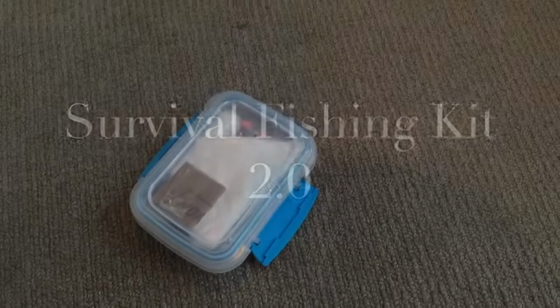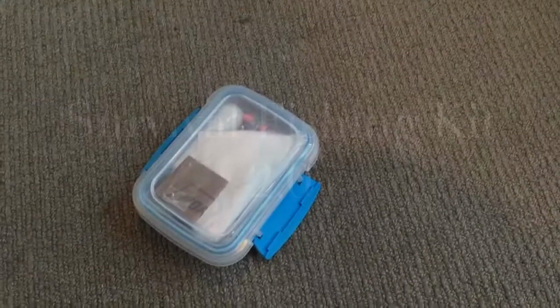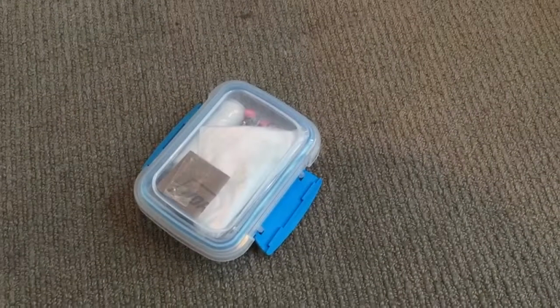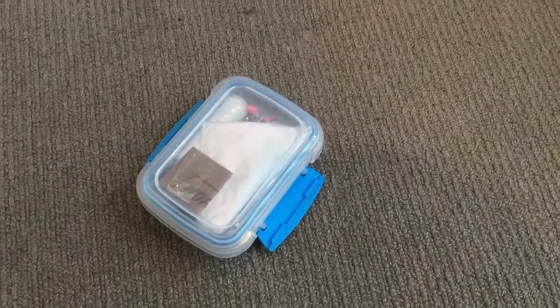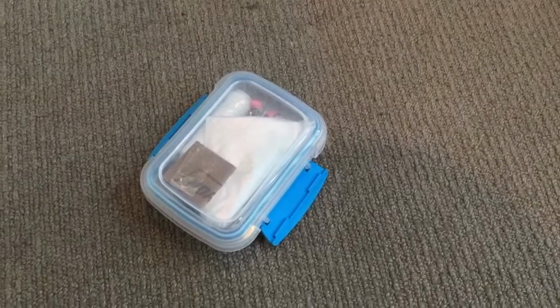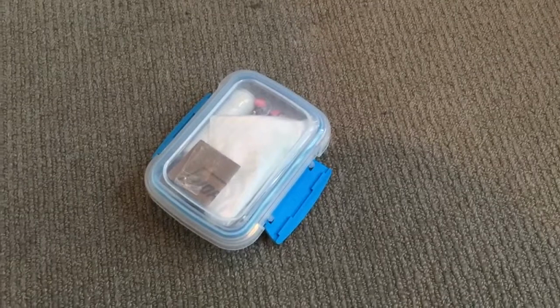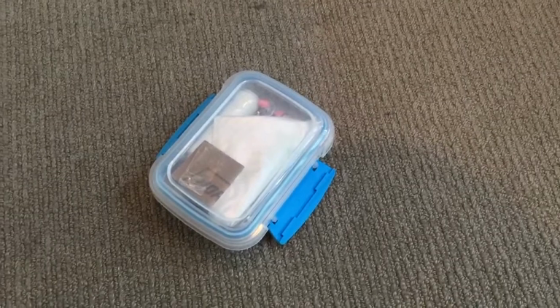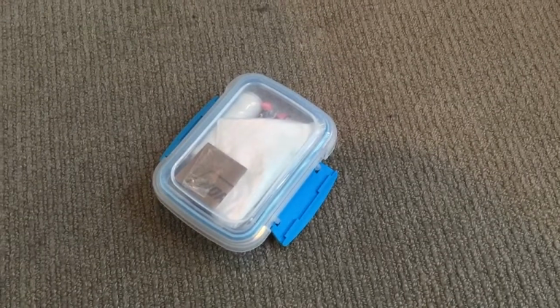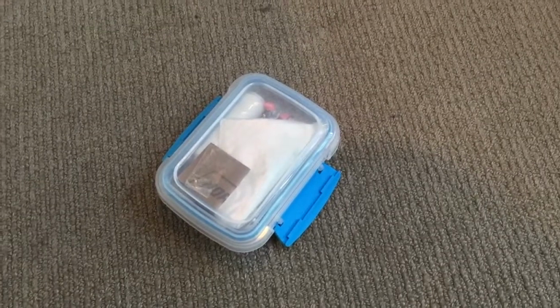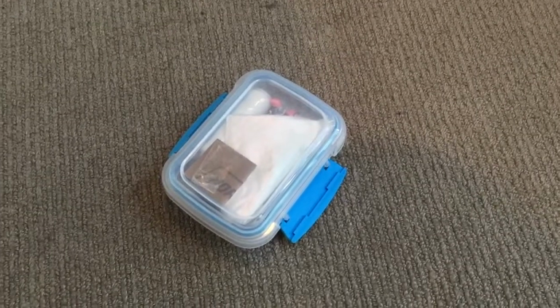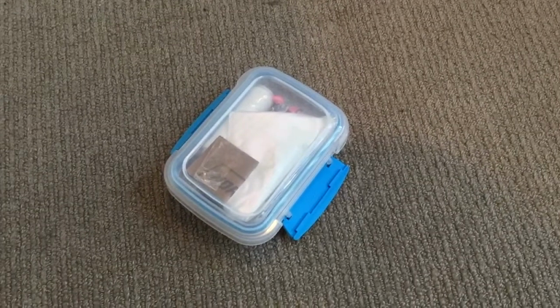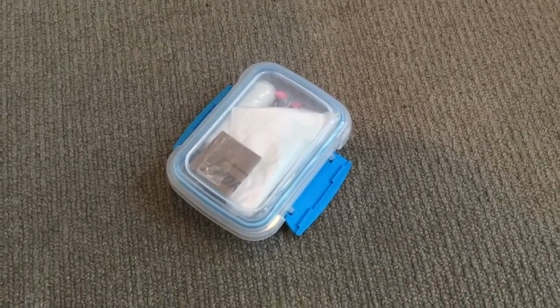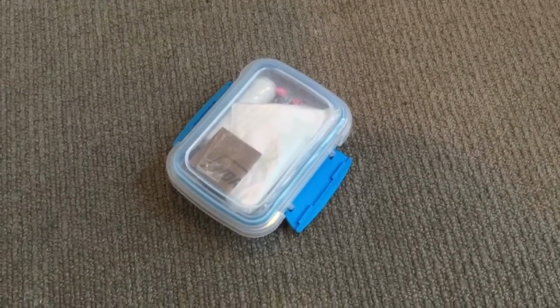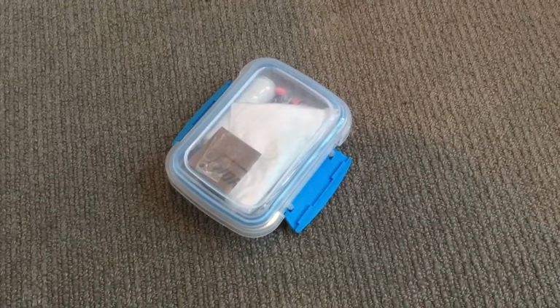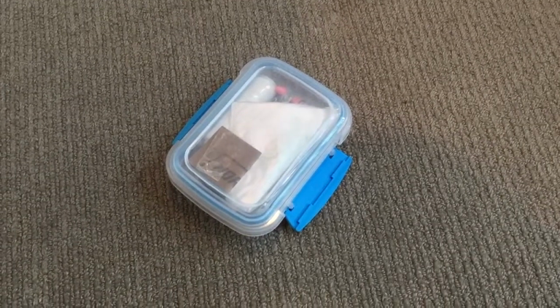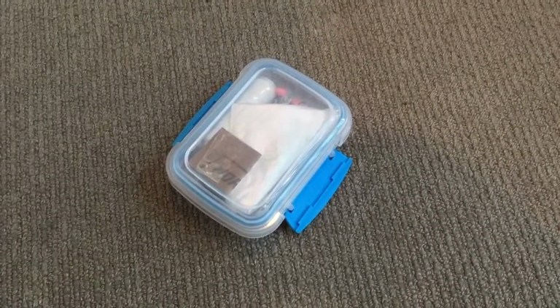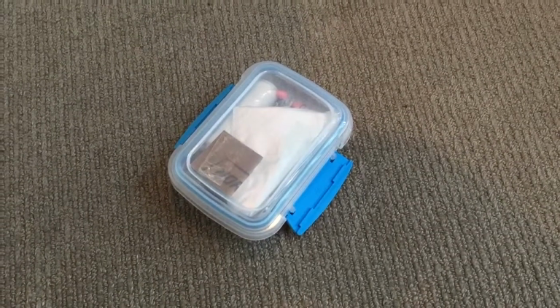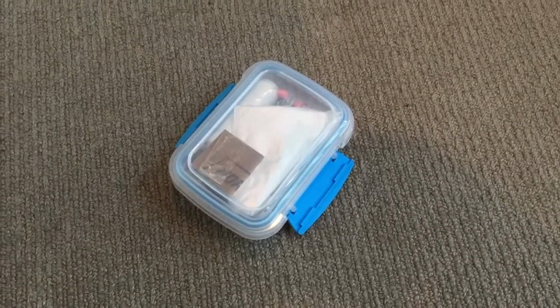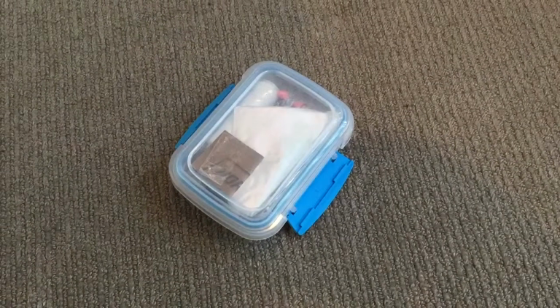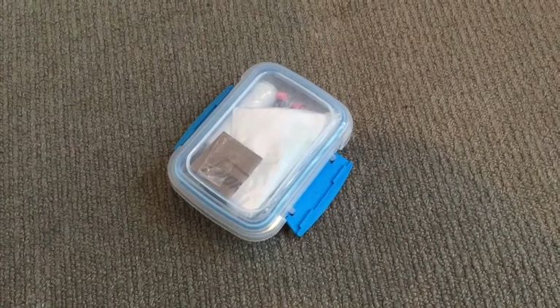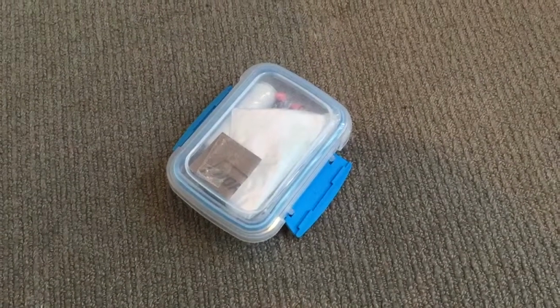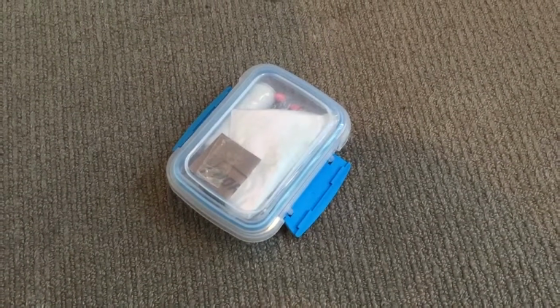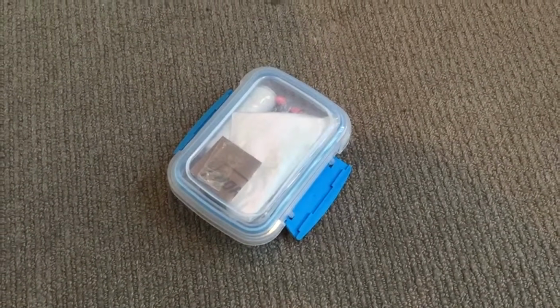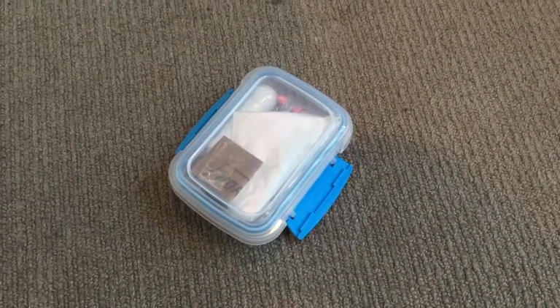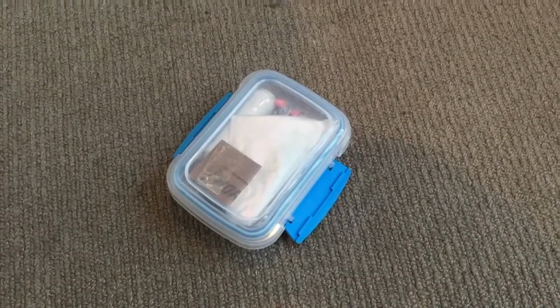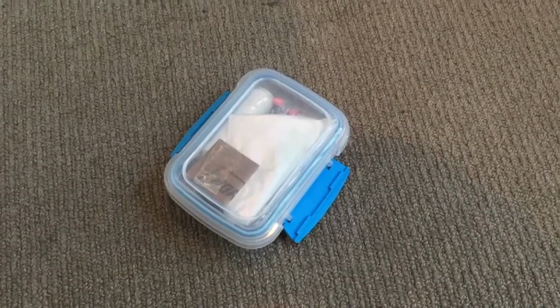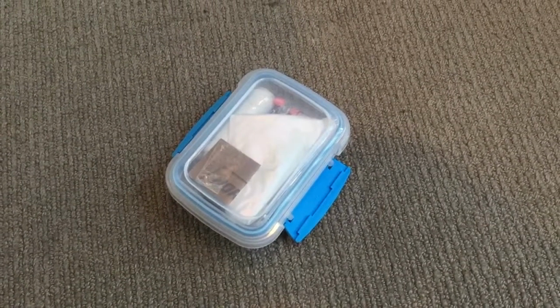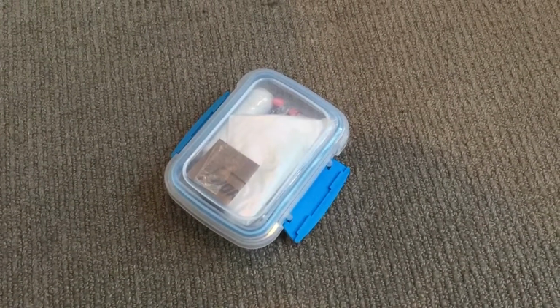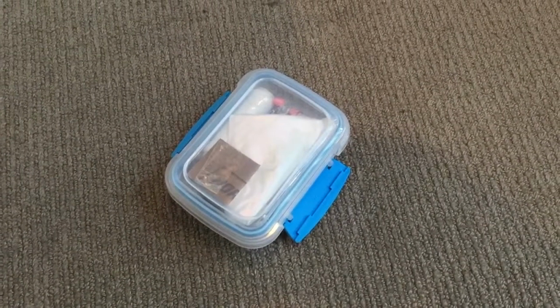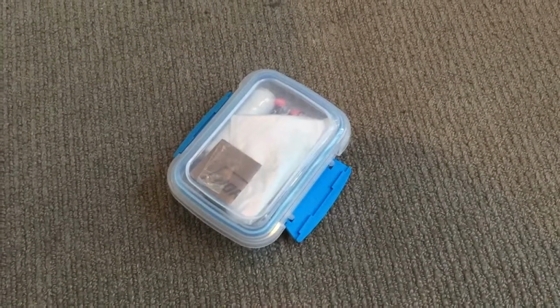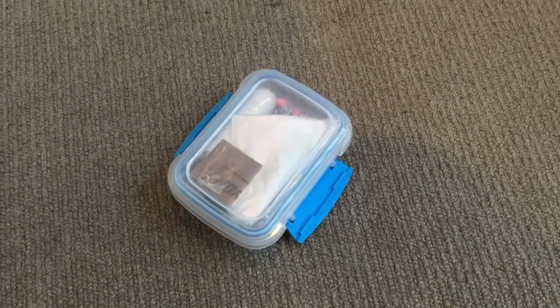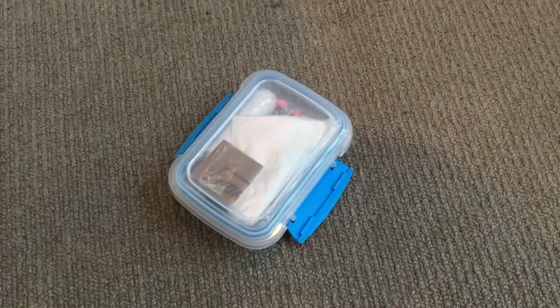Hi guys, today I'm going to be going over my emergency fishing kit, which is part of my grab and go bag.